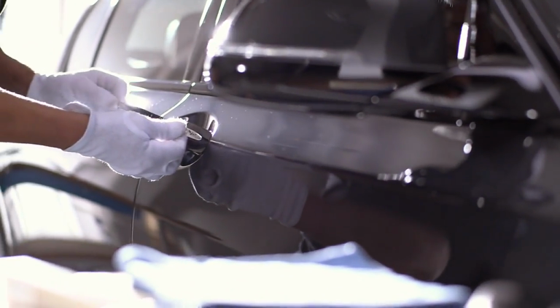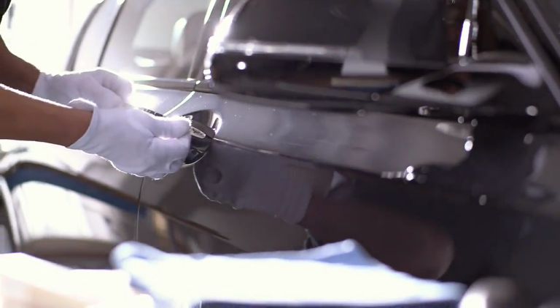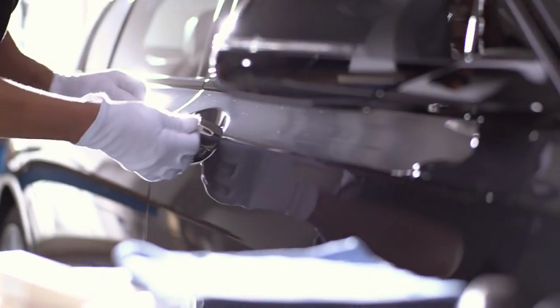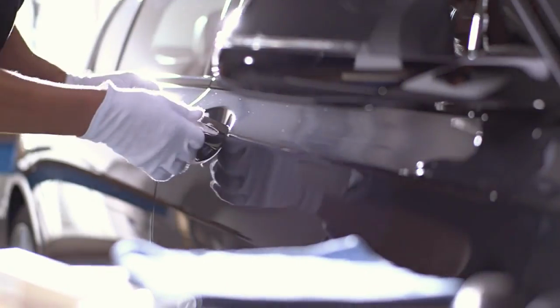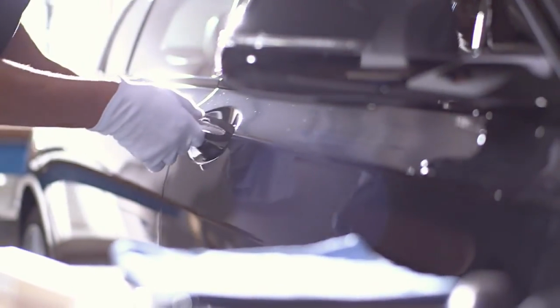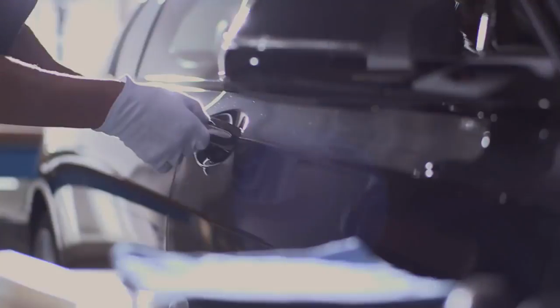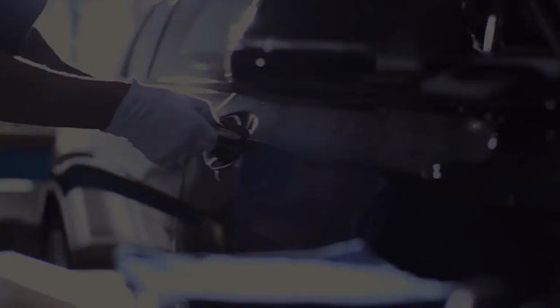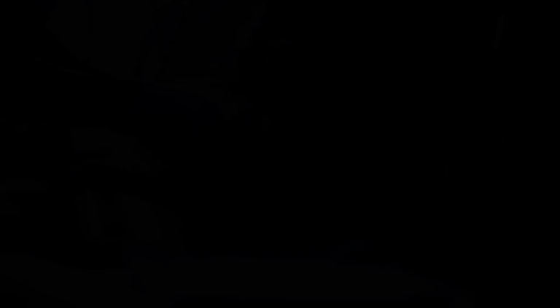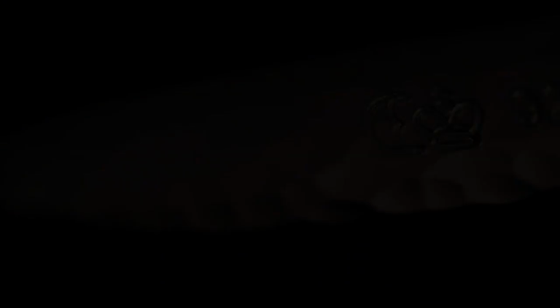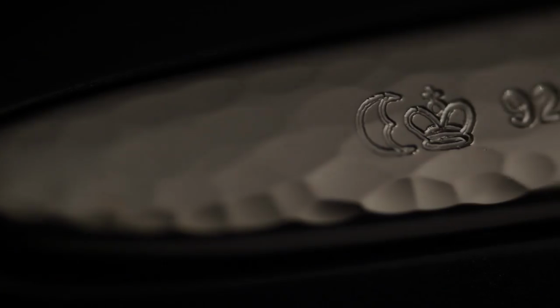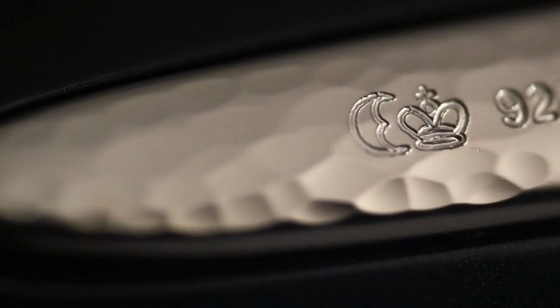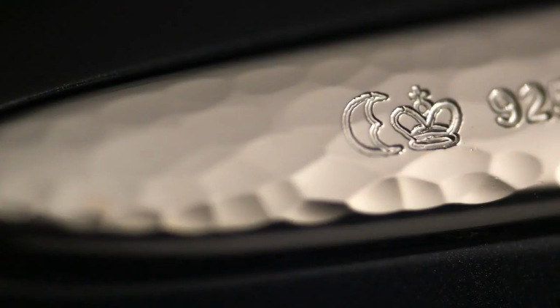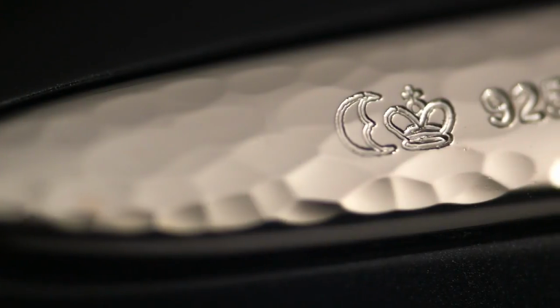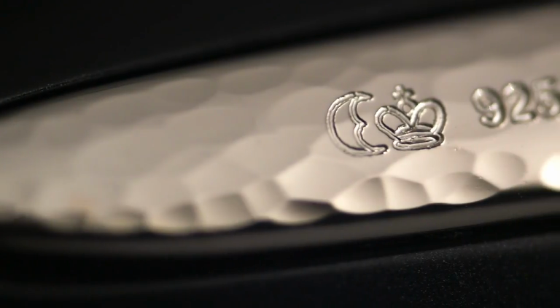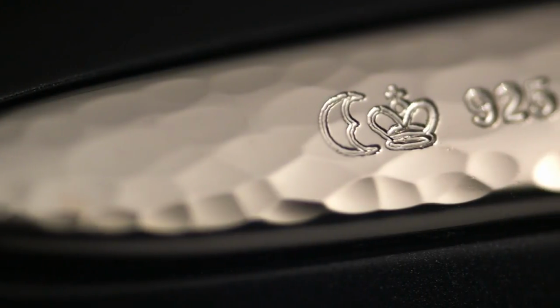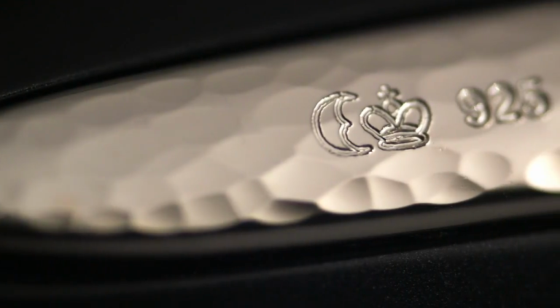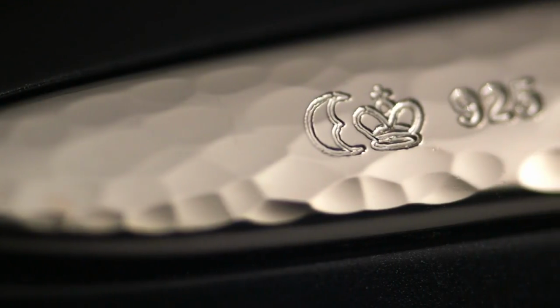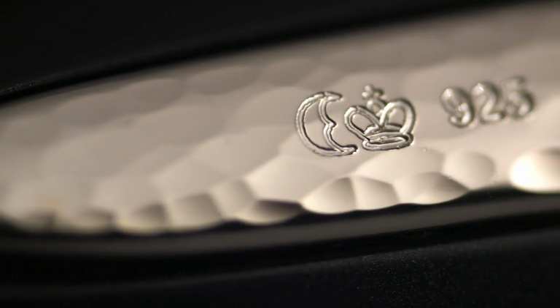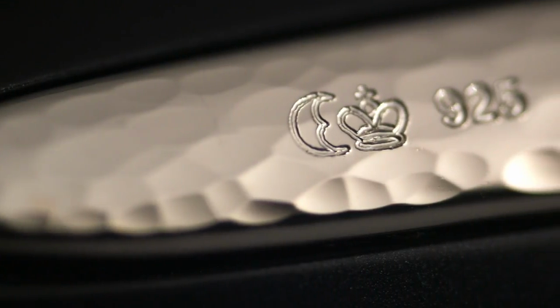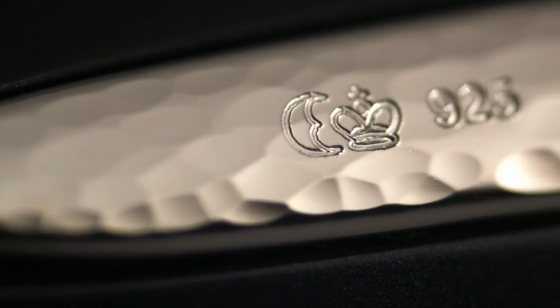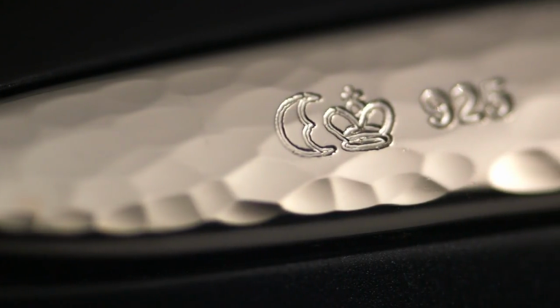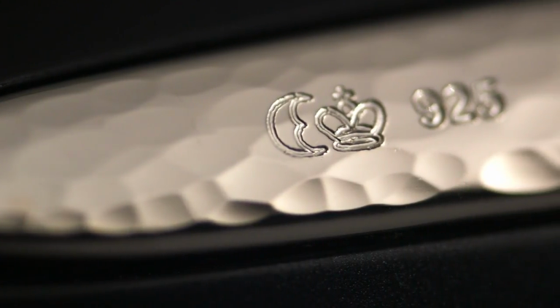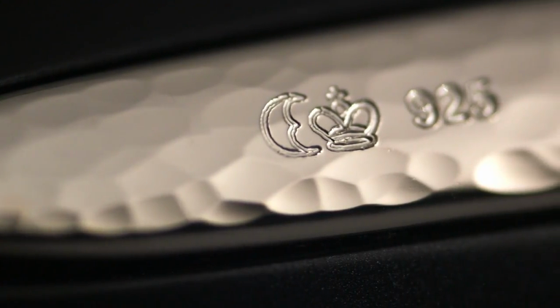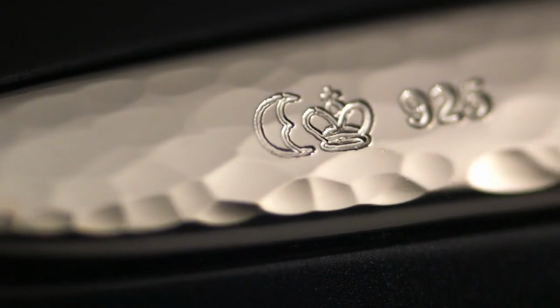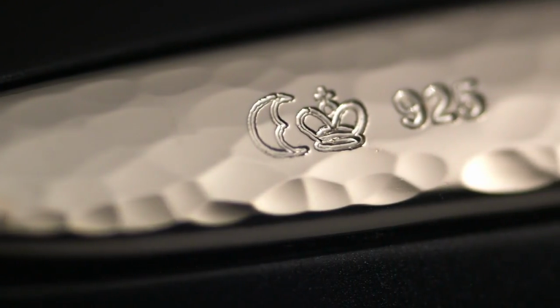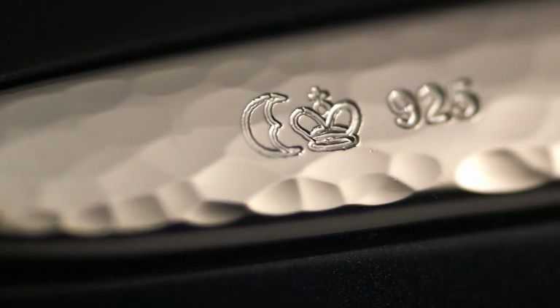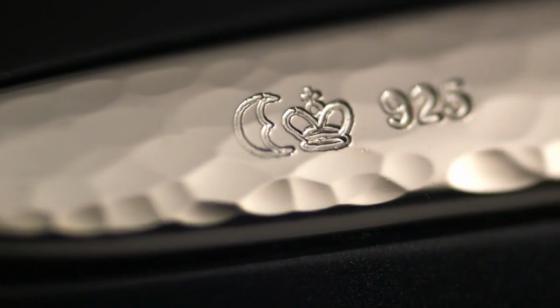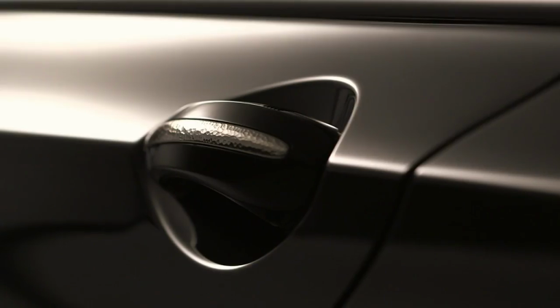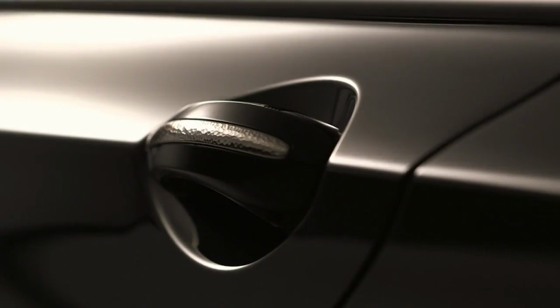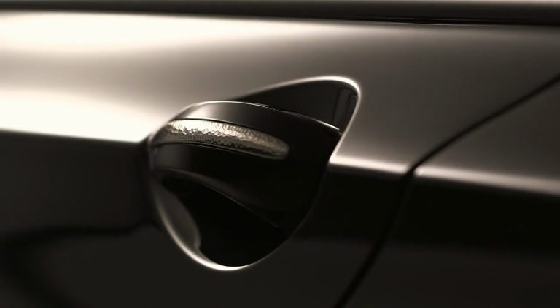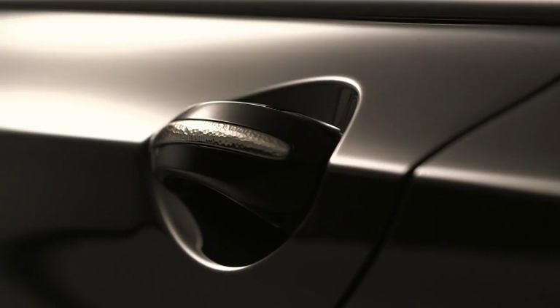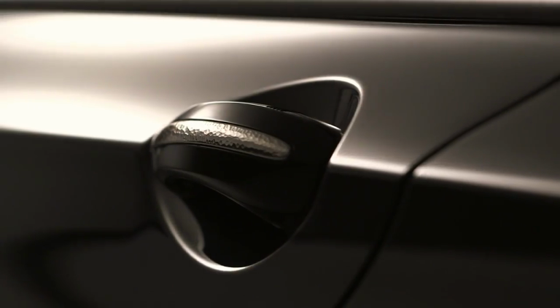When you open the door, you'll touch a silver martelet handle with a hammered finish.